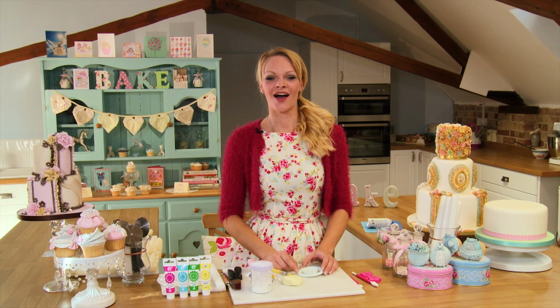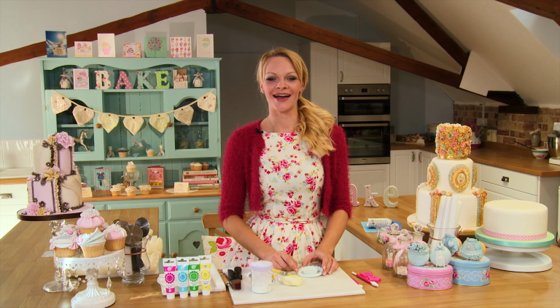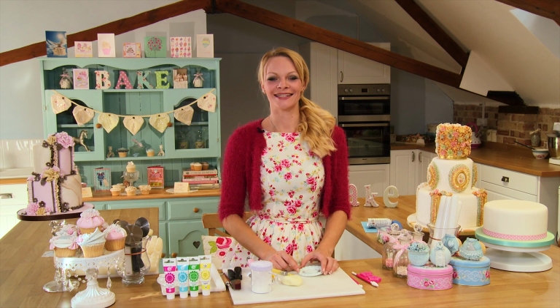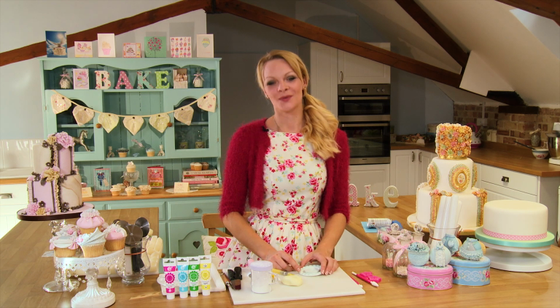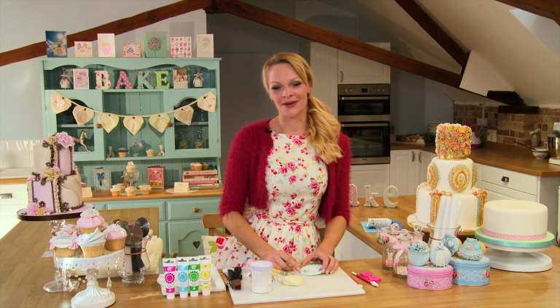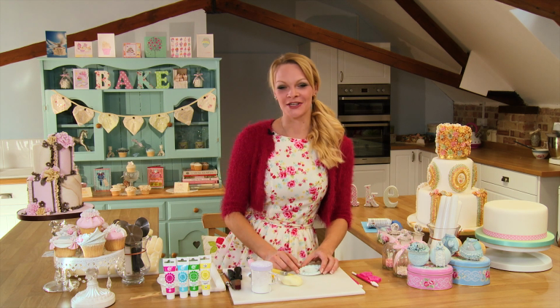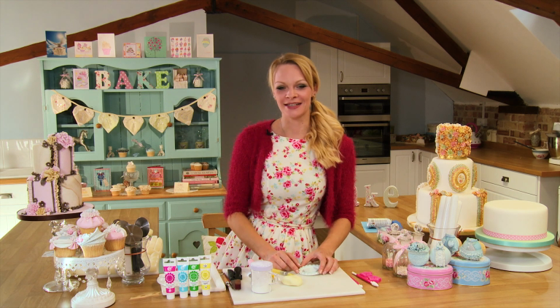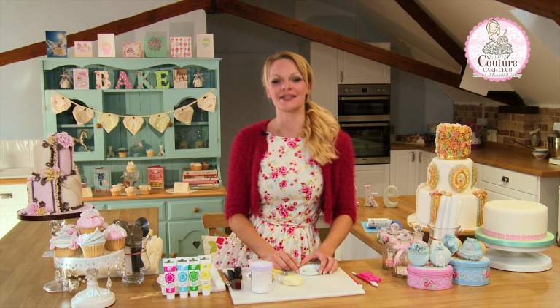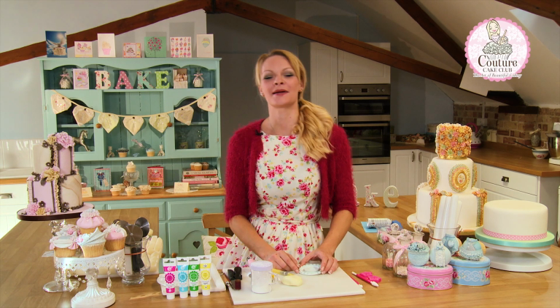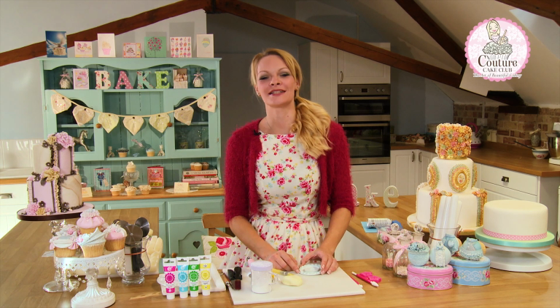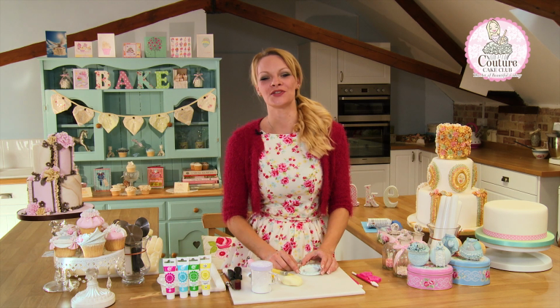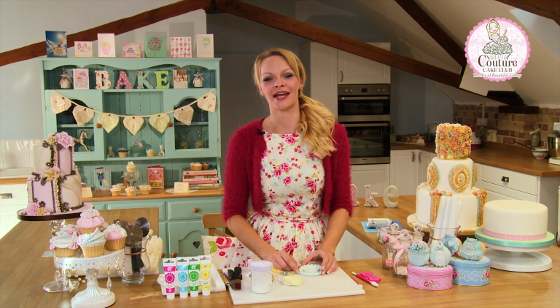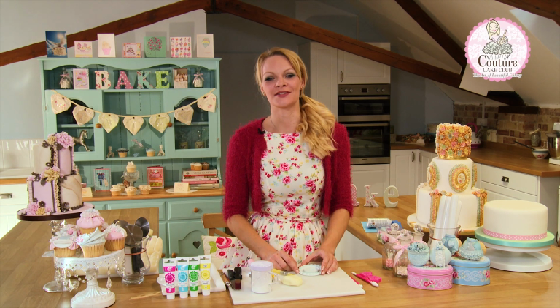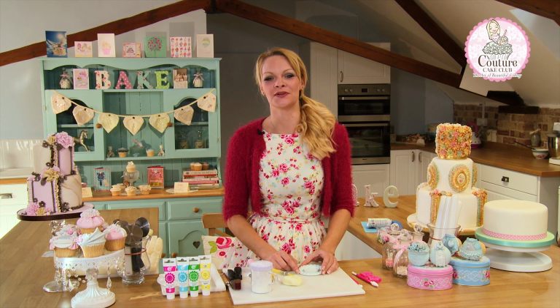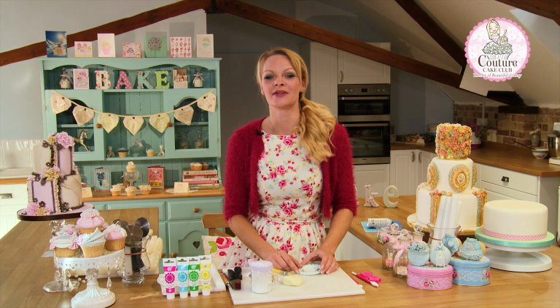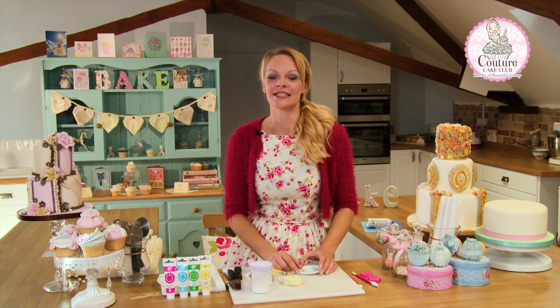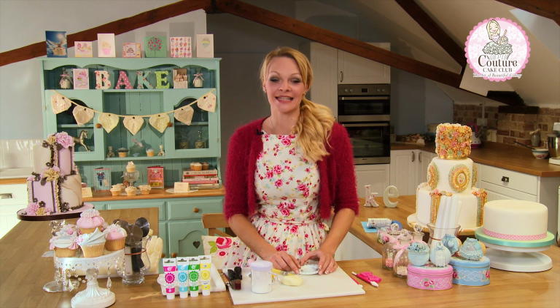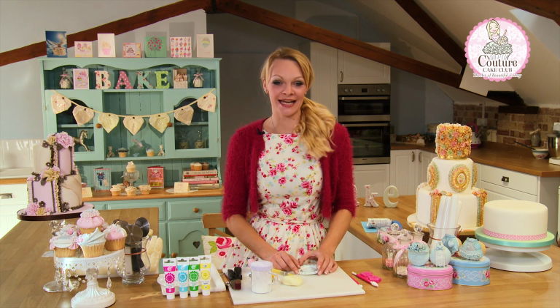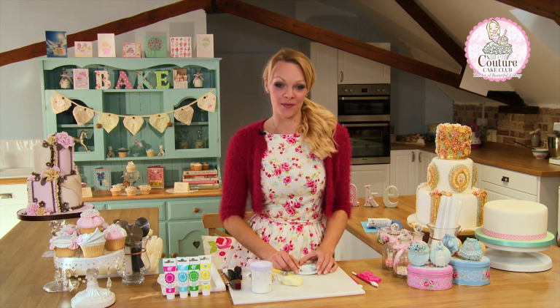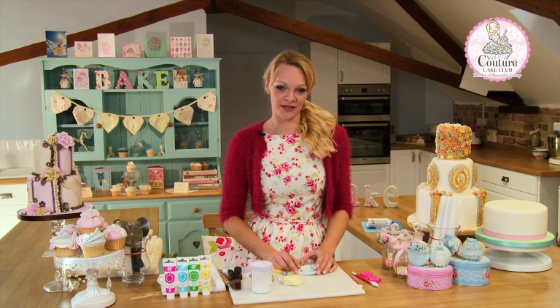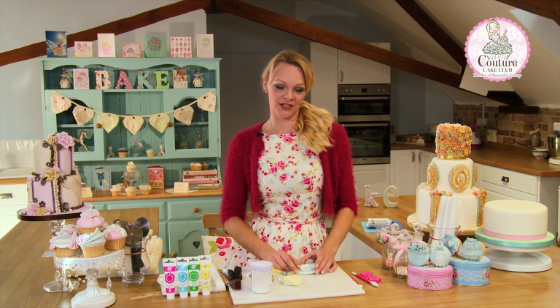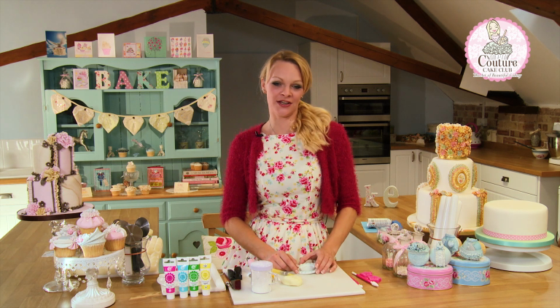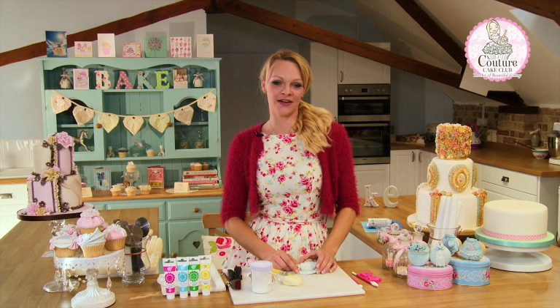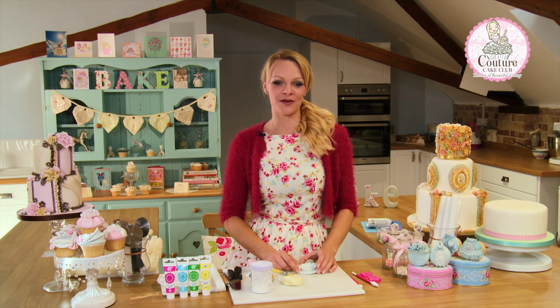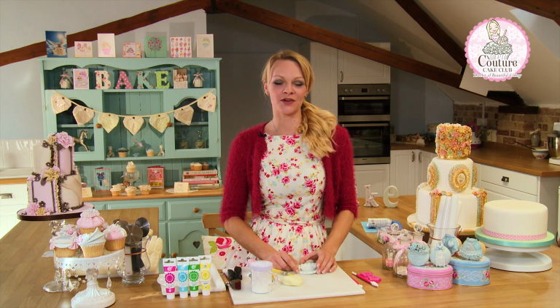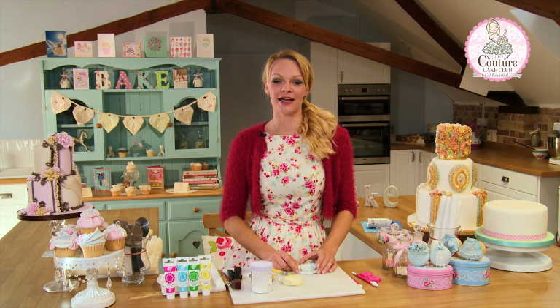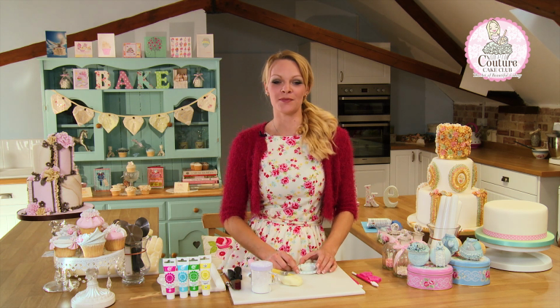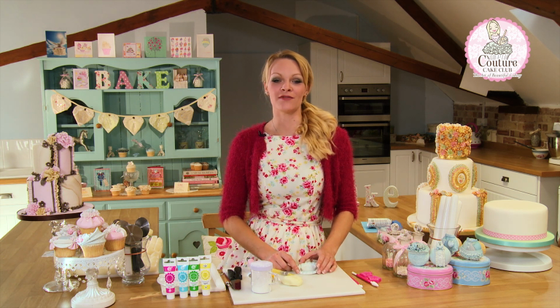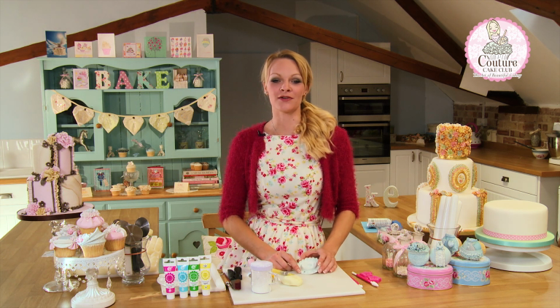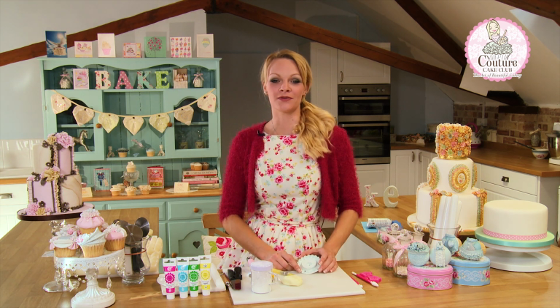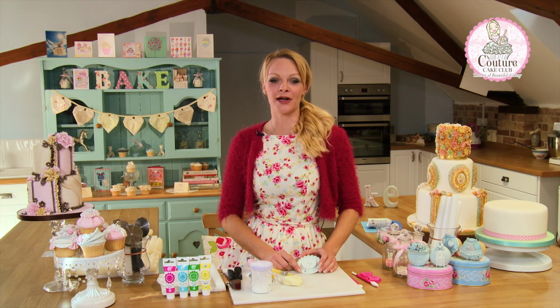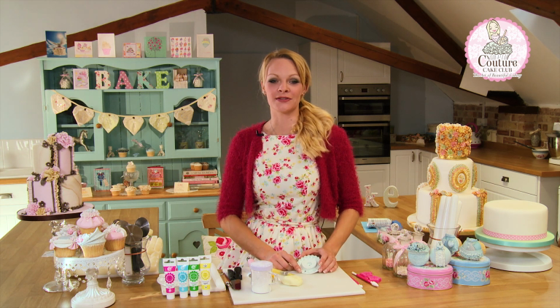Hi, welcome to Carina's Cupcakes Couture Cake School. Today I'm going to show you how to create the perfect ruffle rose.